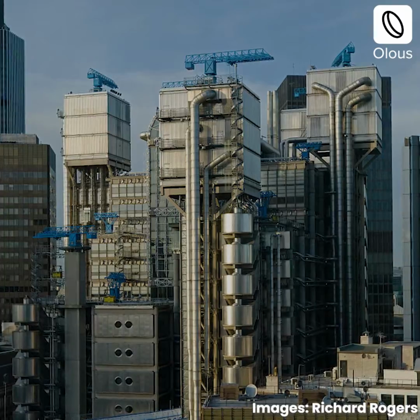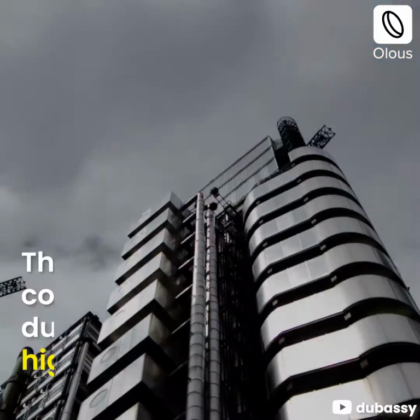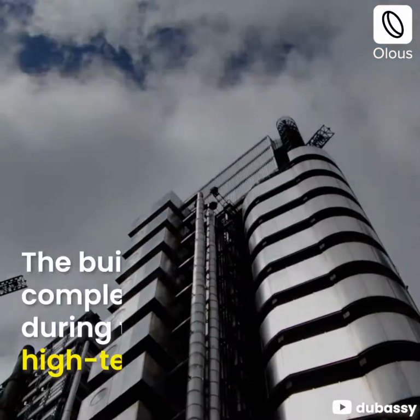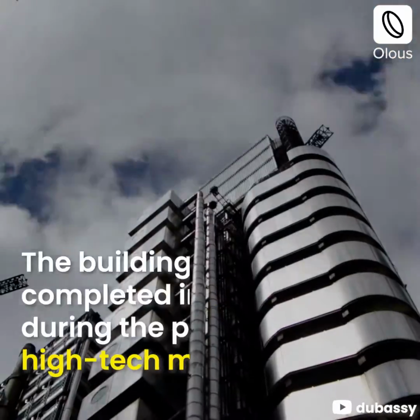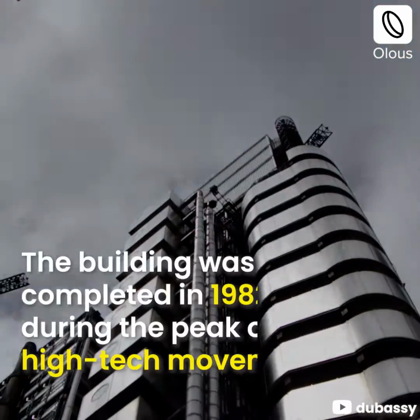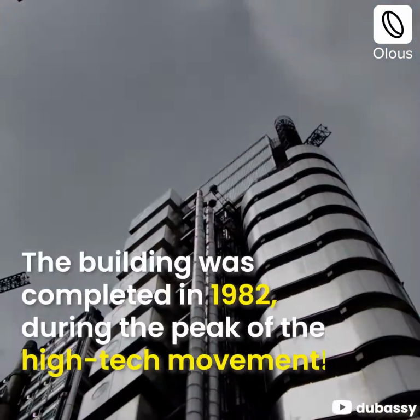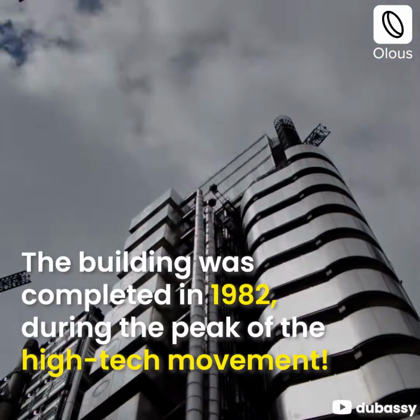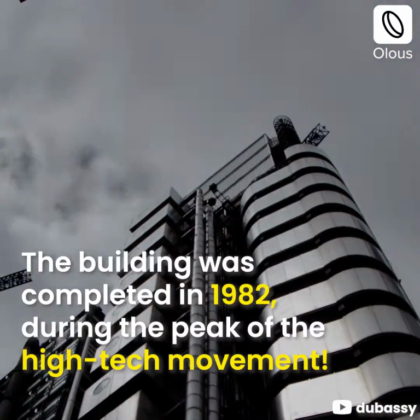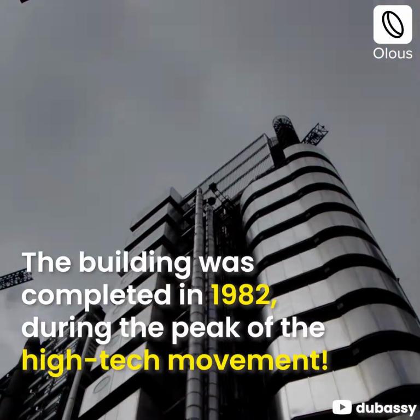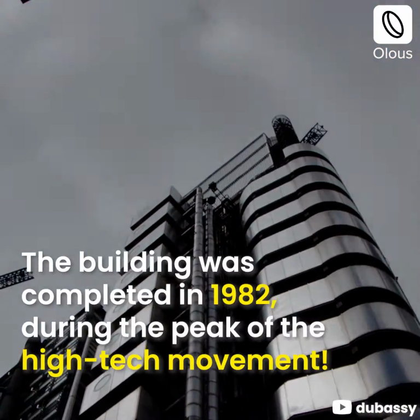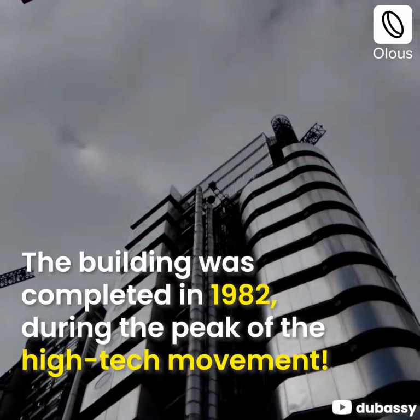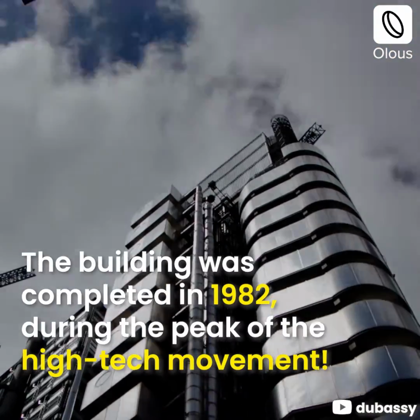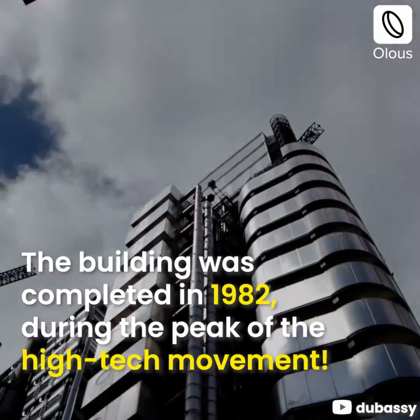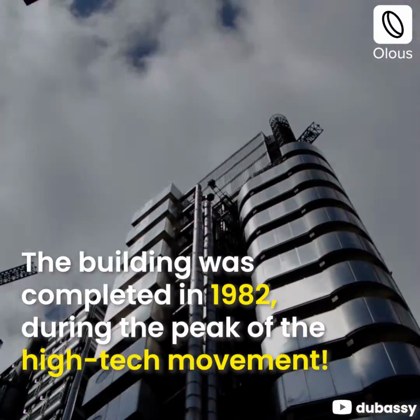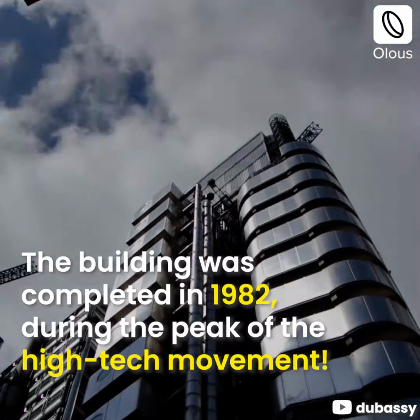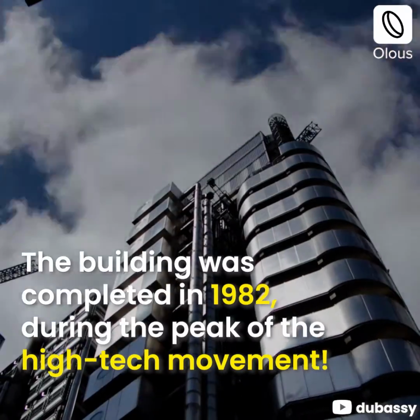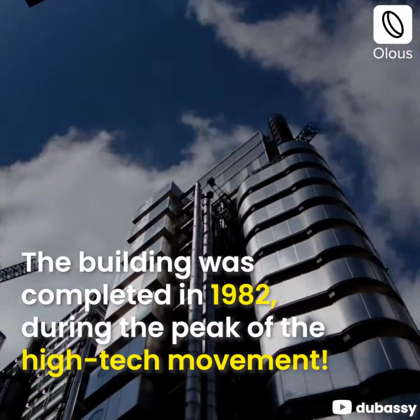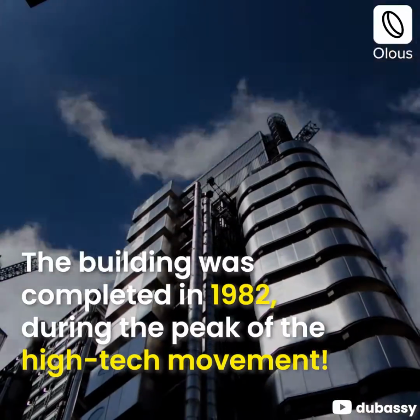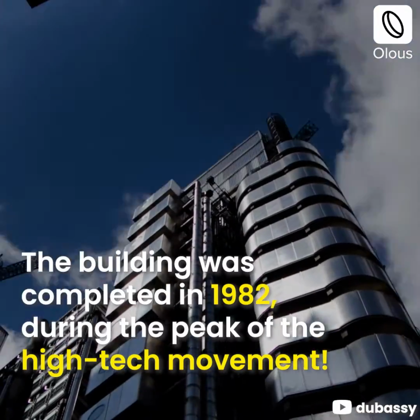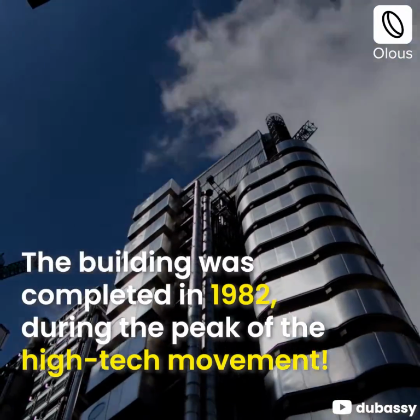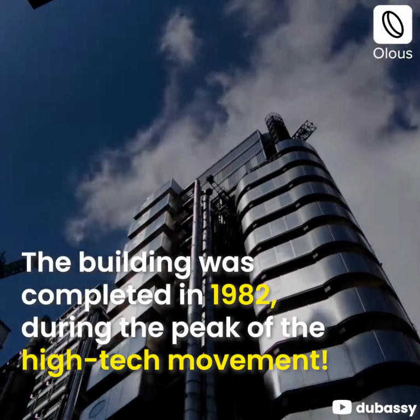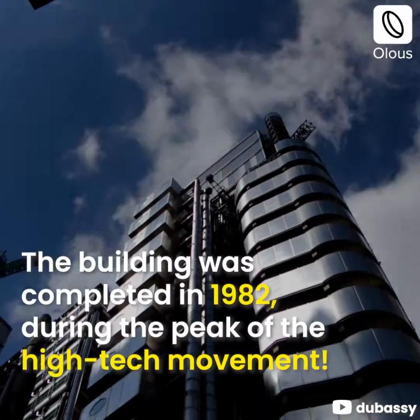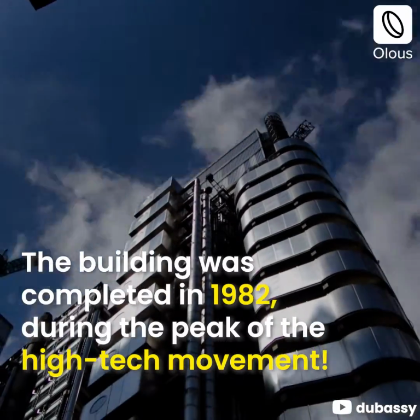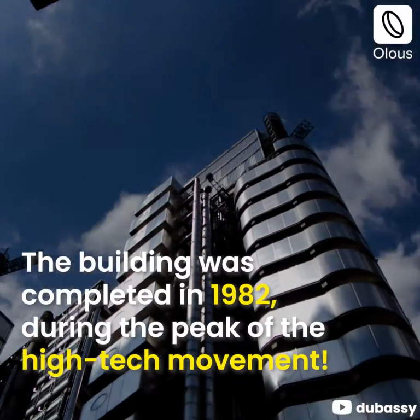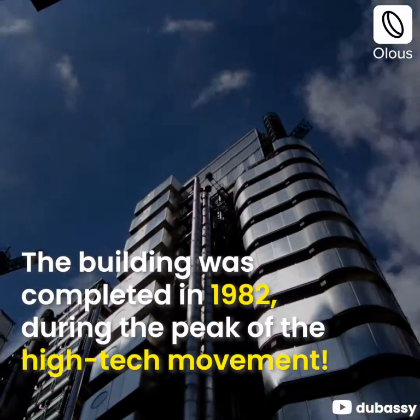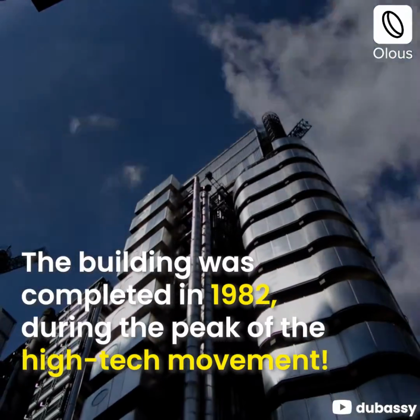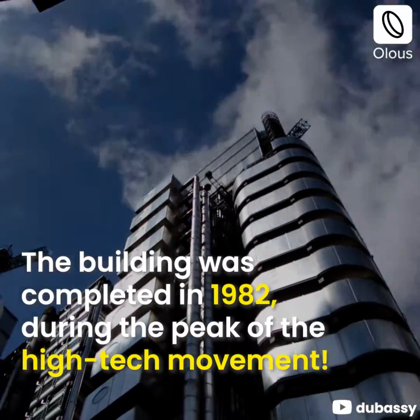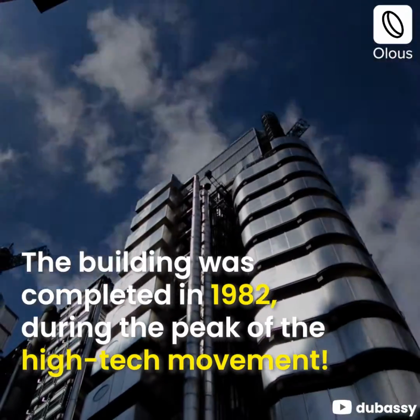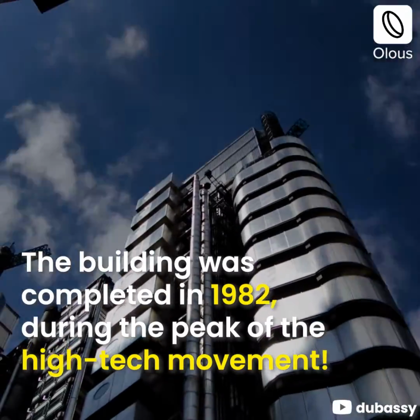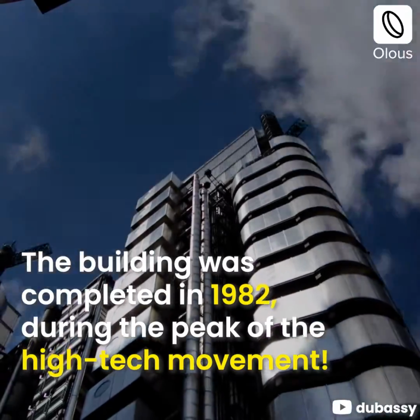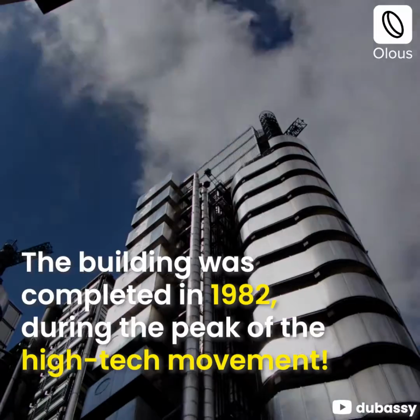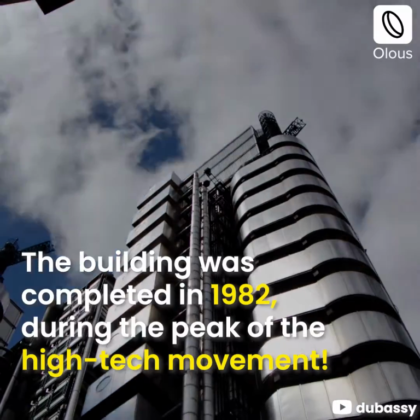The building was completed in 1982 during the peak of the high-tech movement.